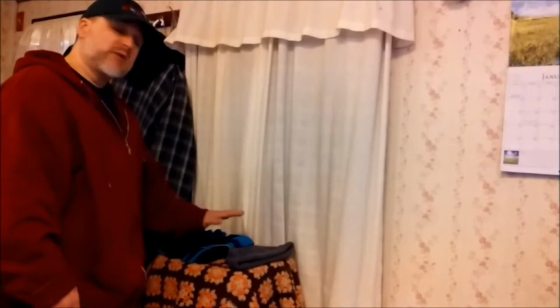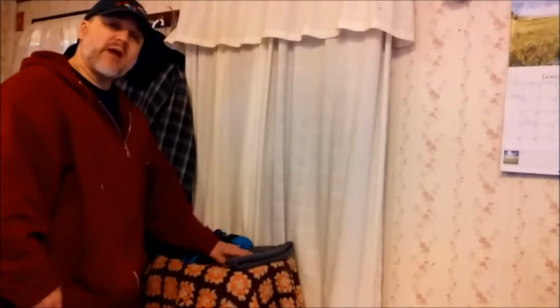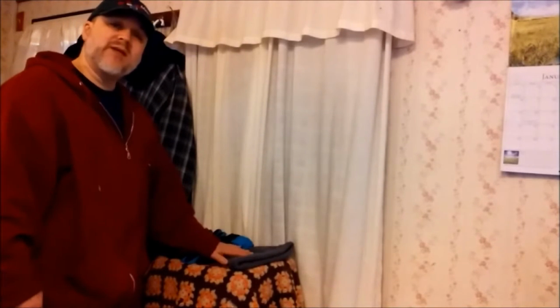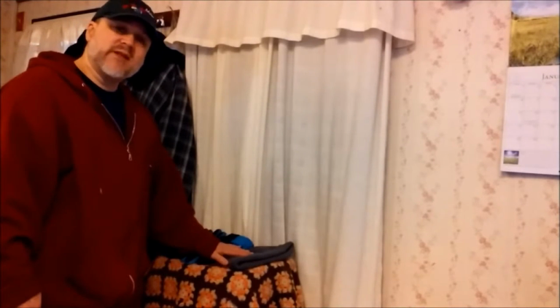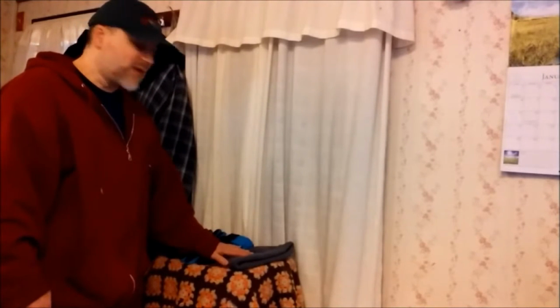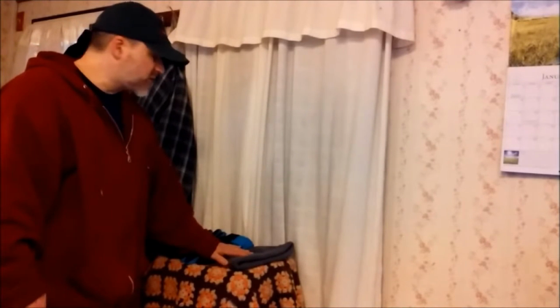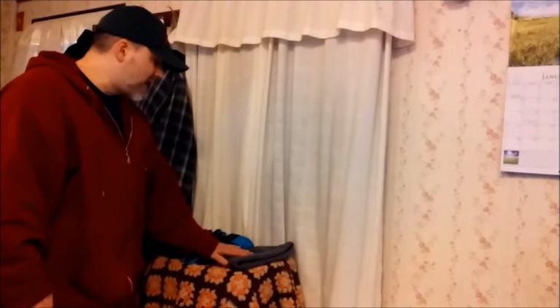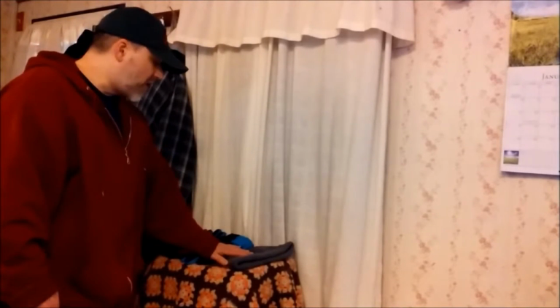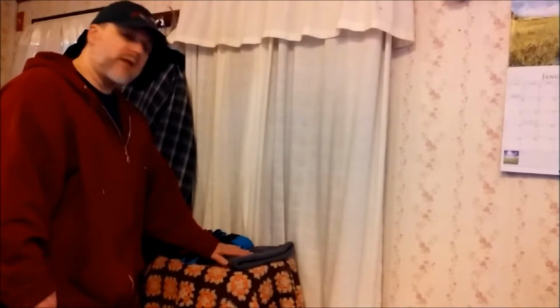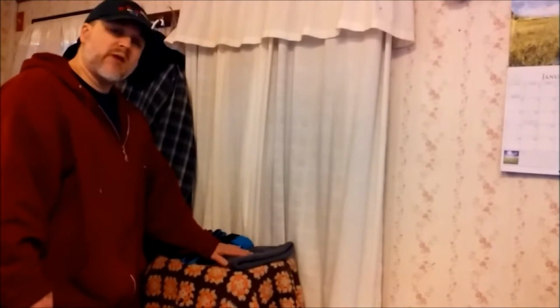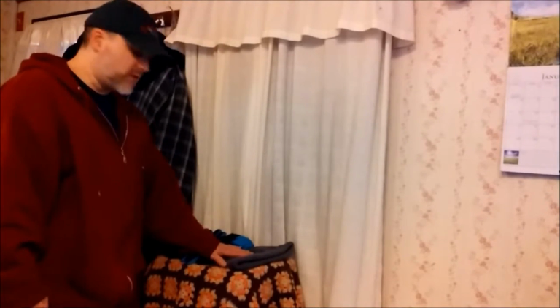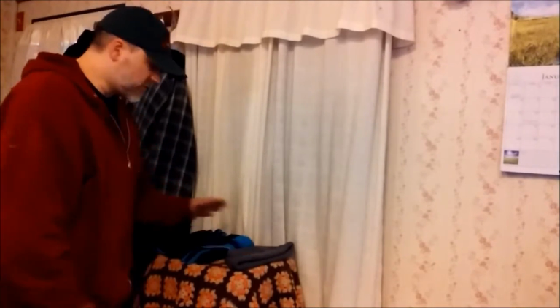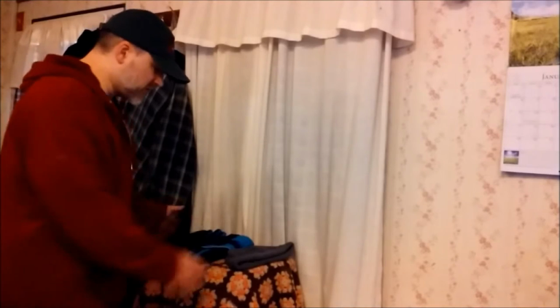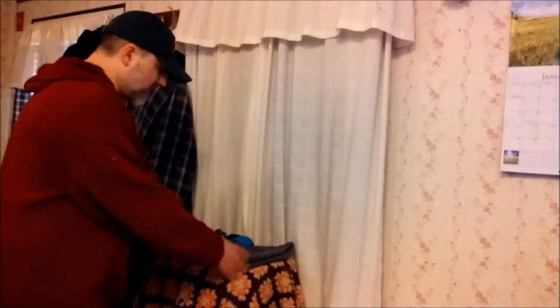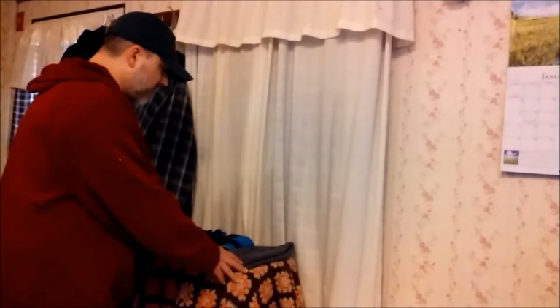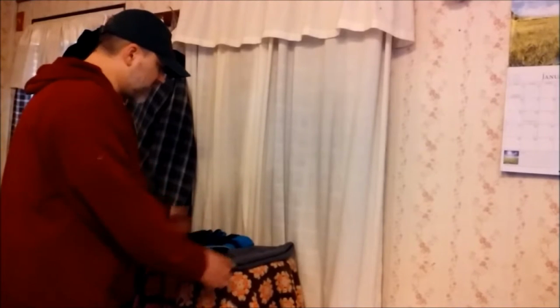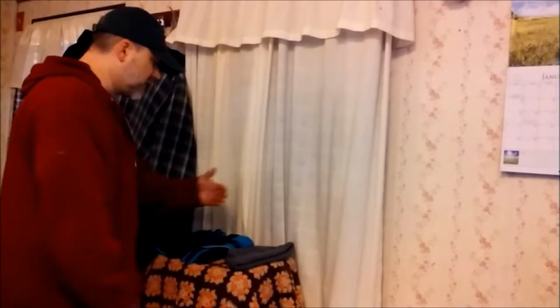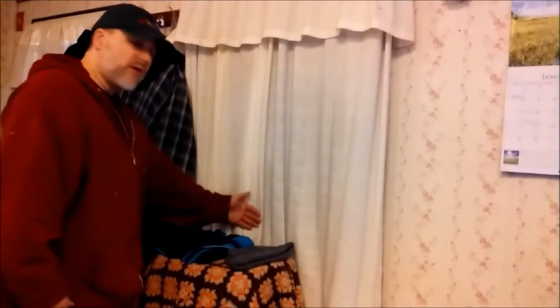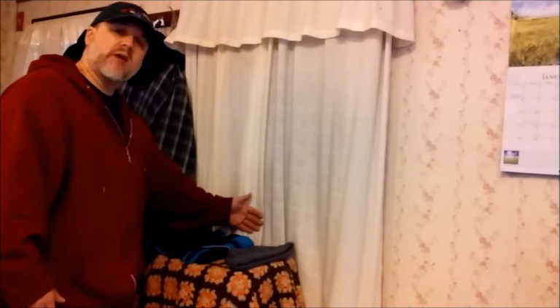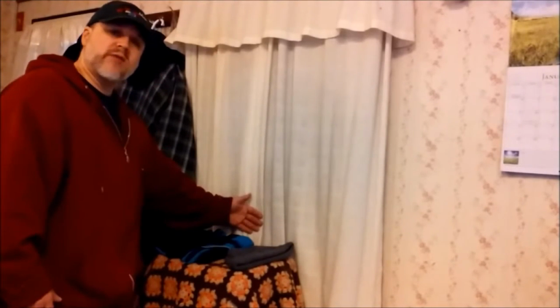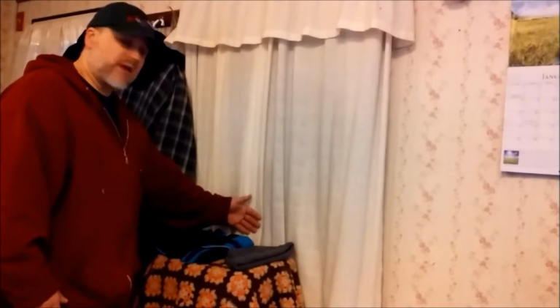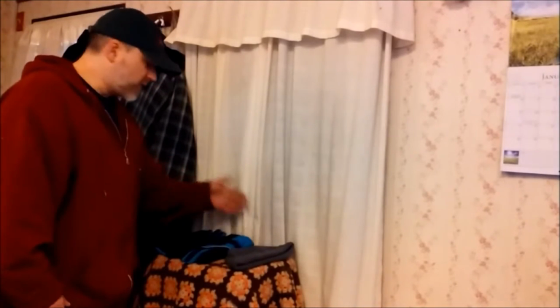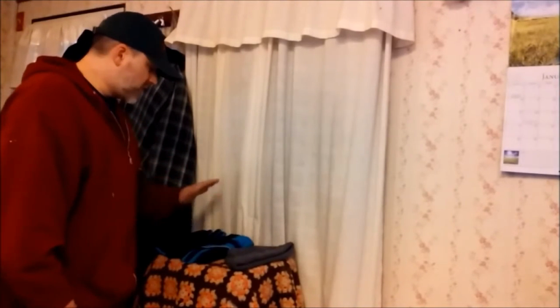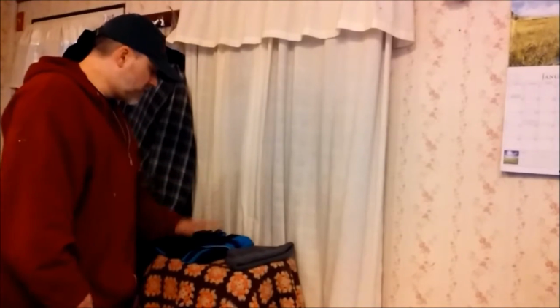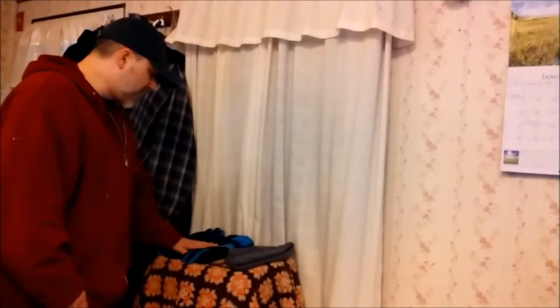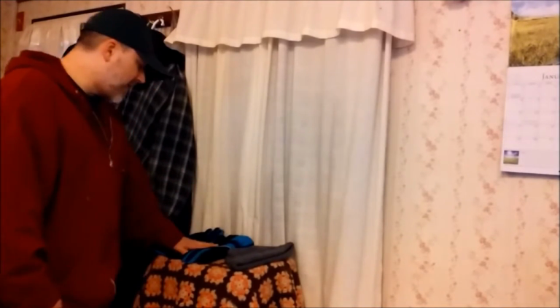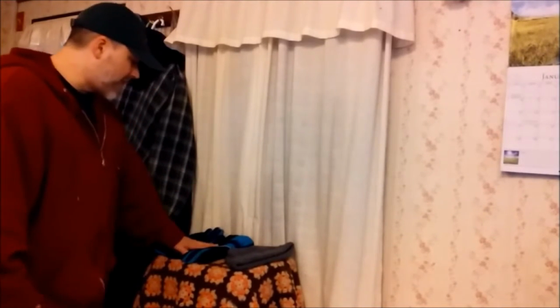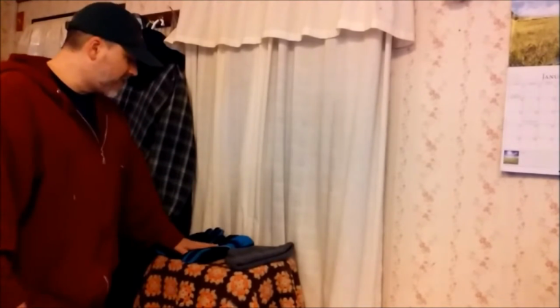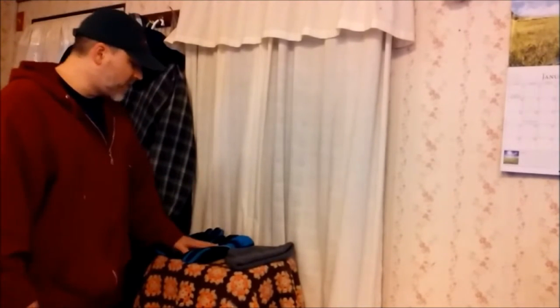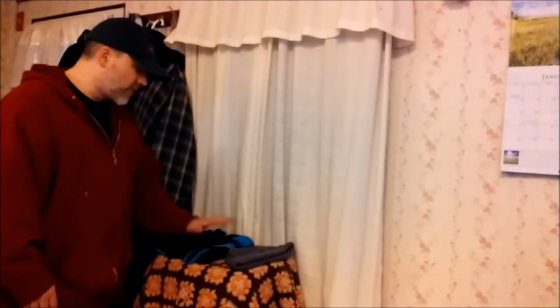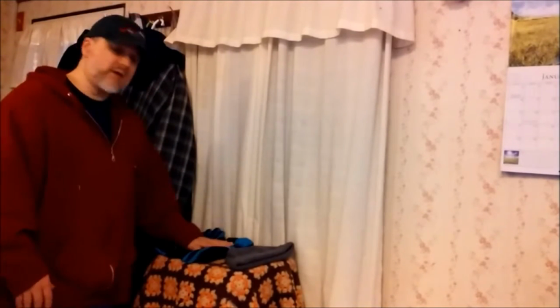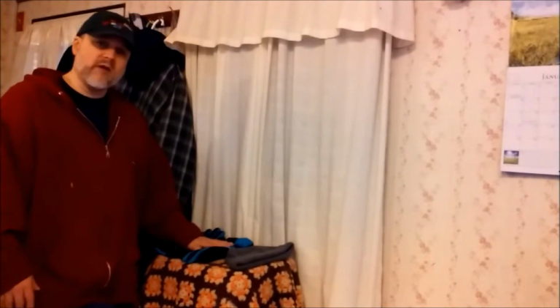So now in the summertime, all I will have to do is just uncover this, hook everything up in the window, and that'll be ready to go.